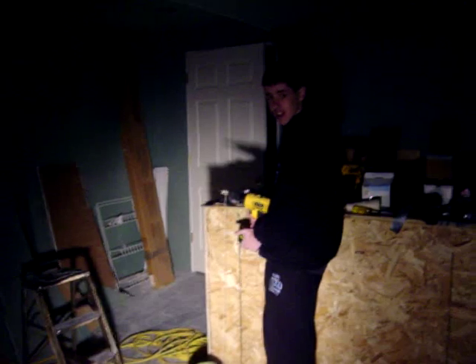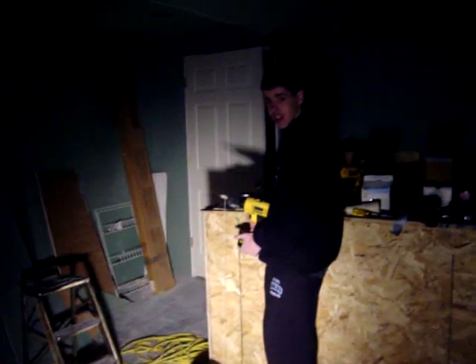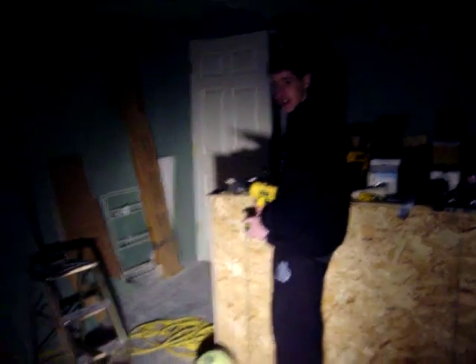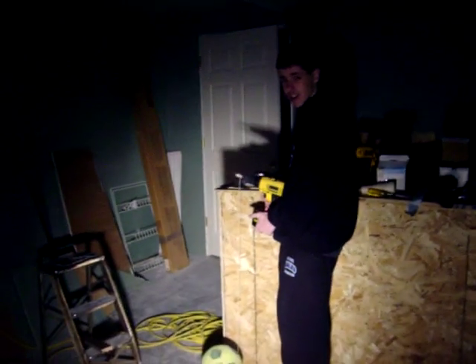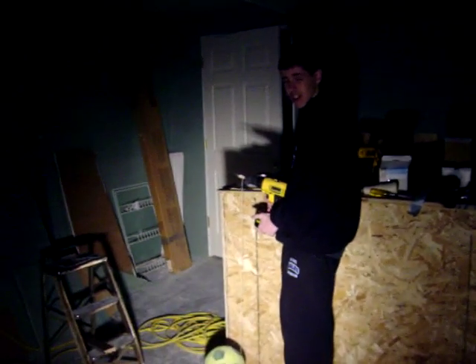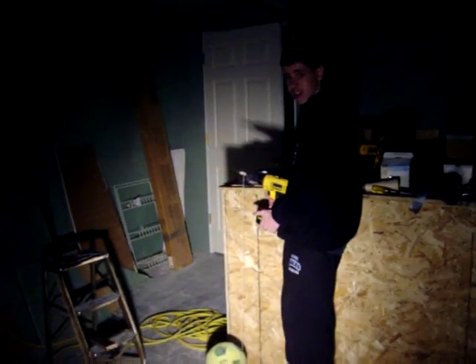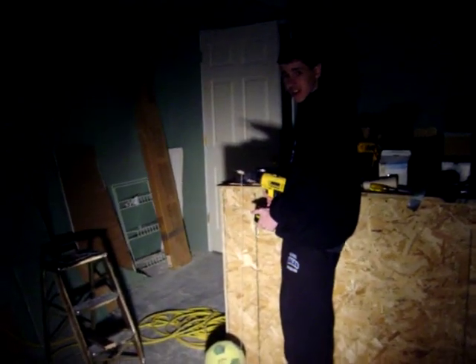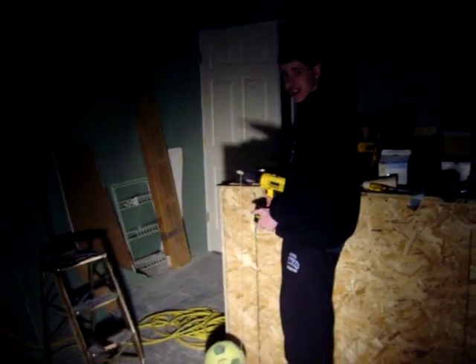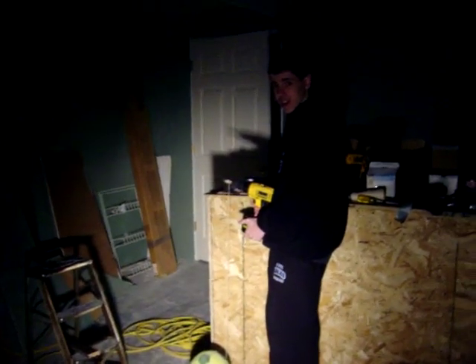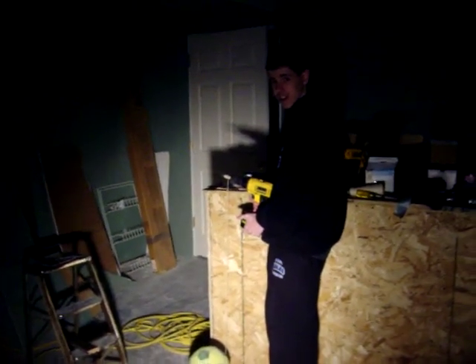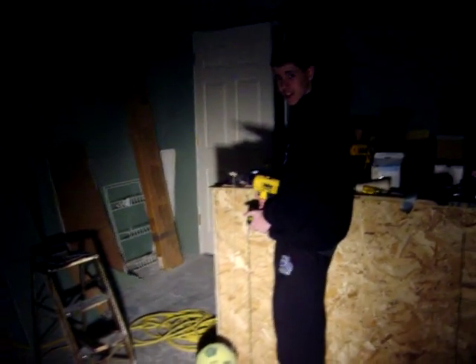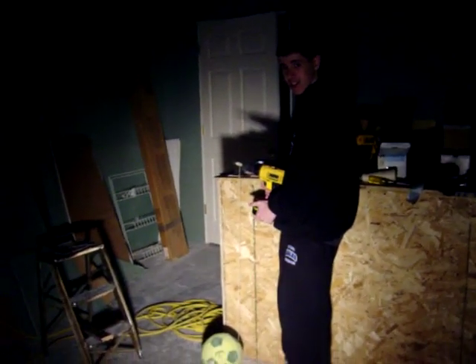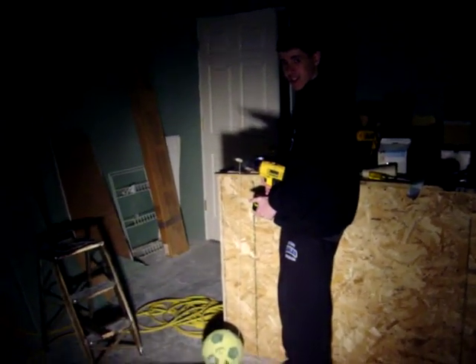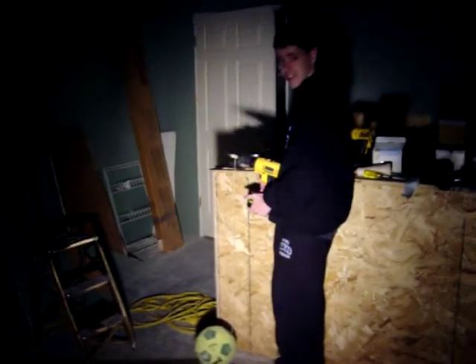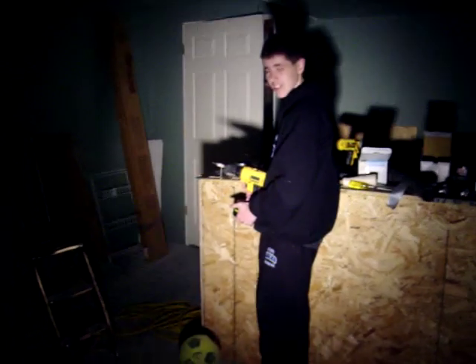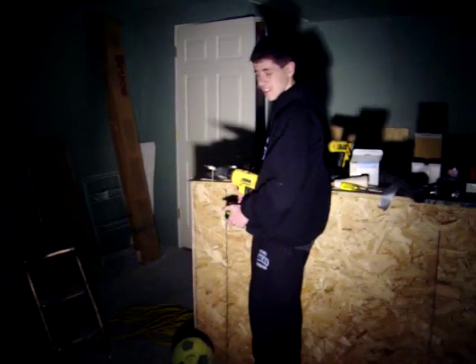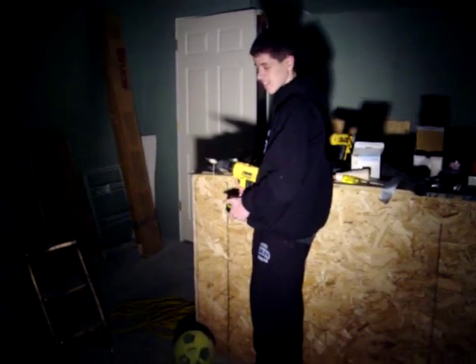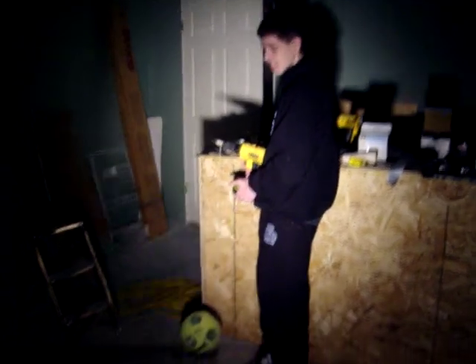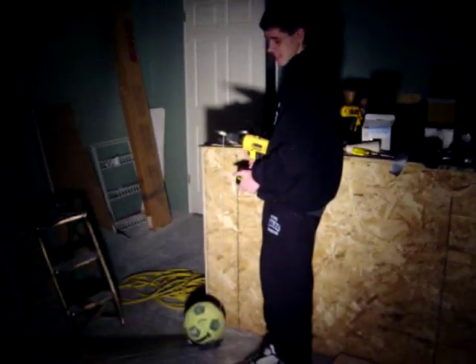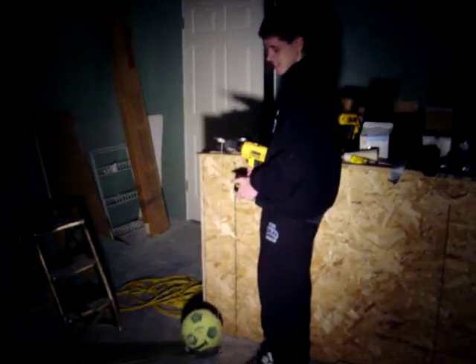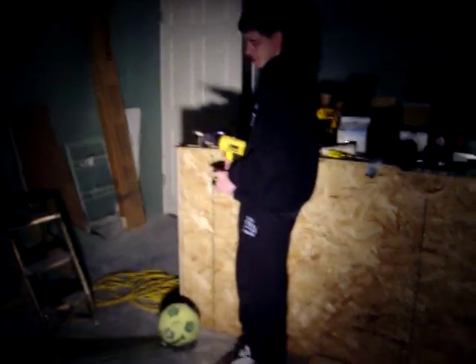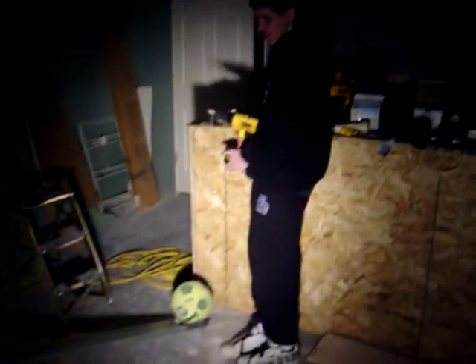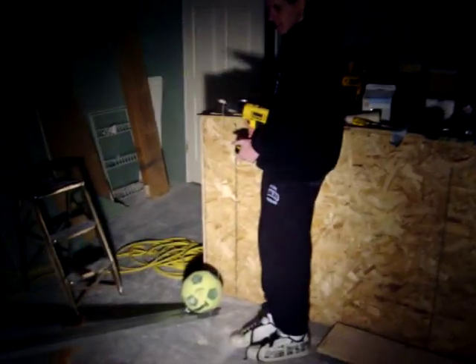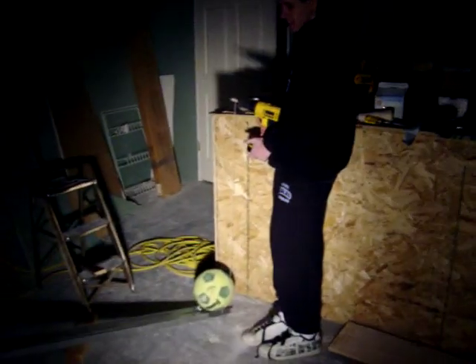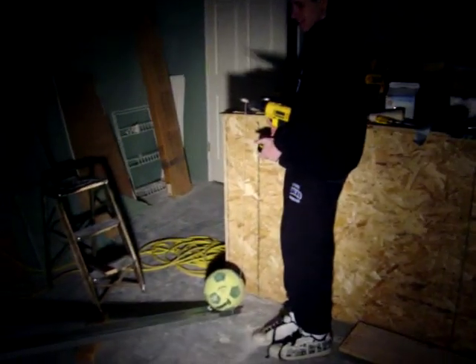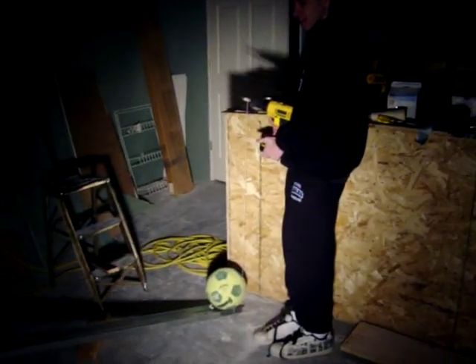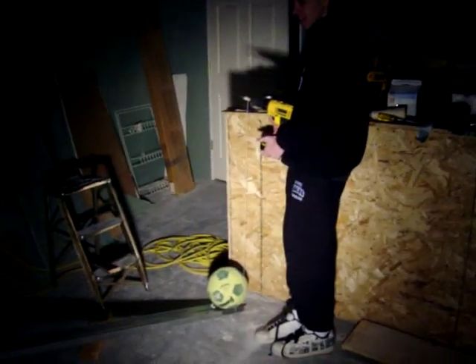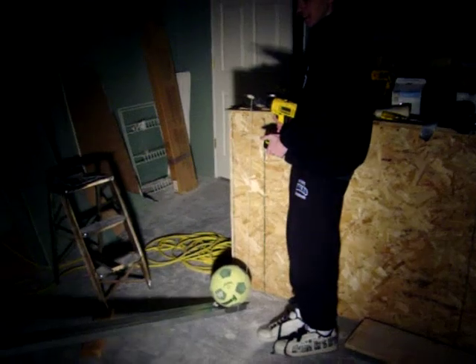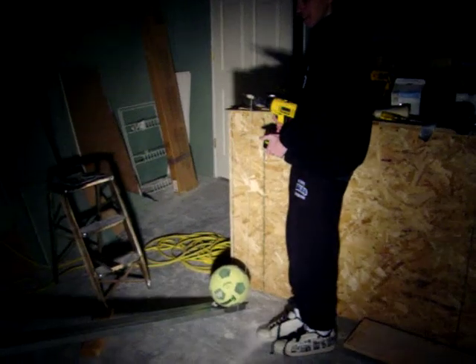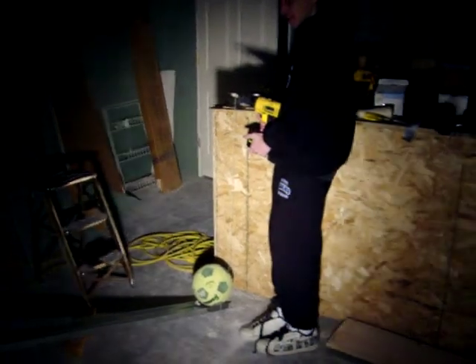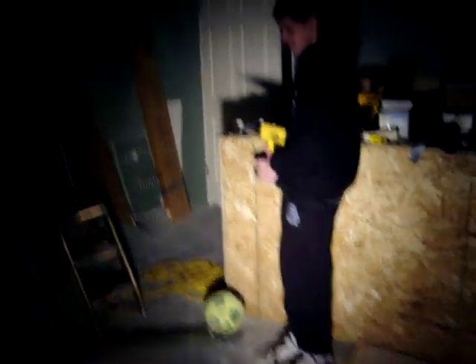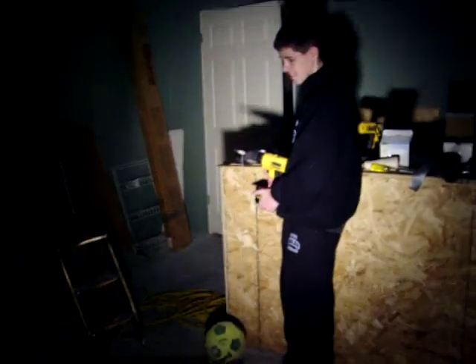This is Devontae Williams, Nick McDermott, and Brandon Isaacson's really cool light switch.